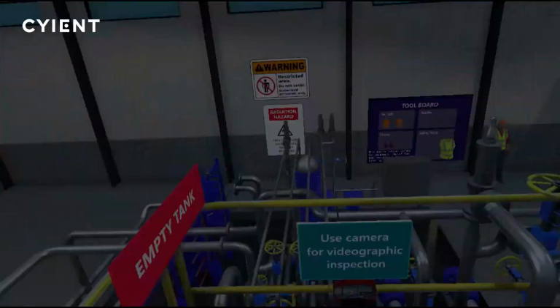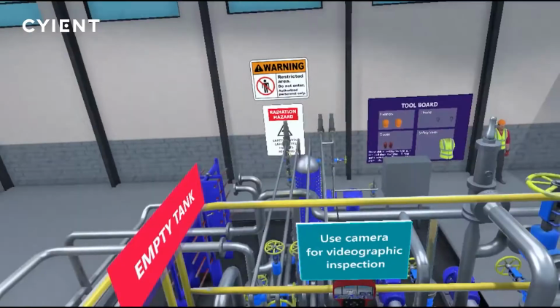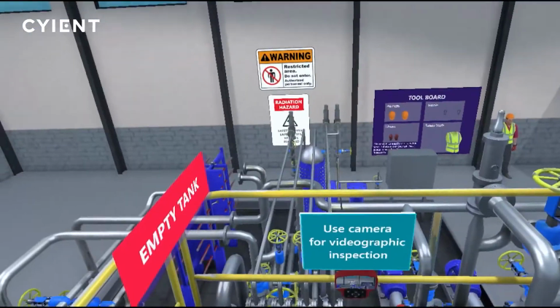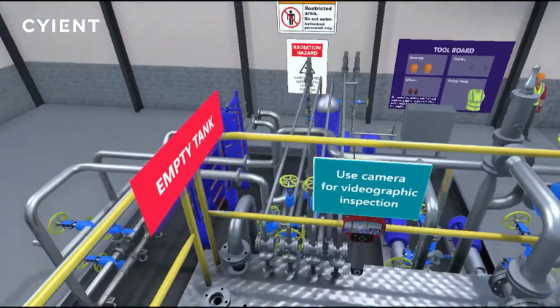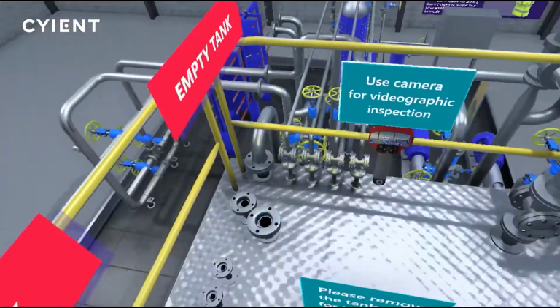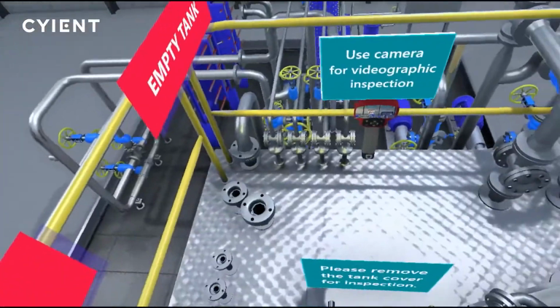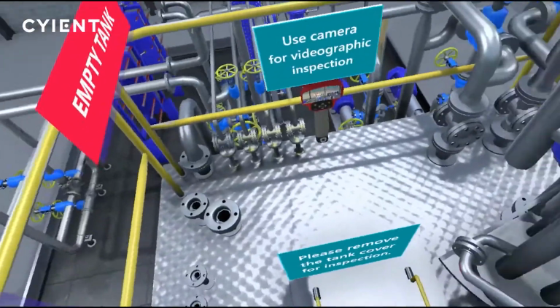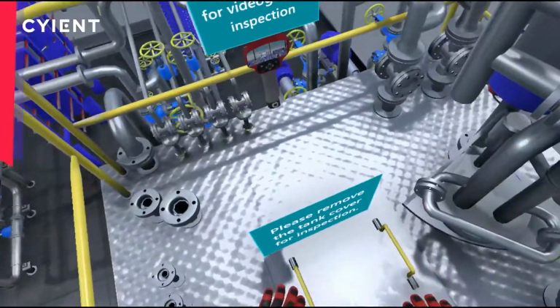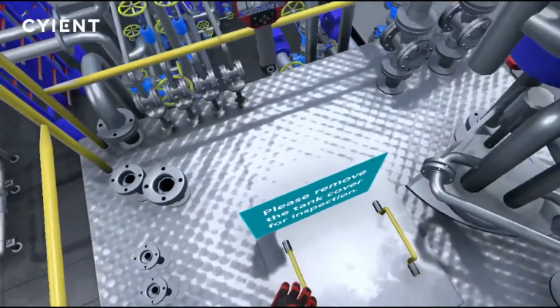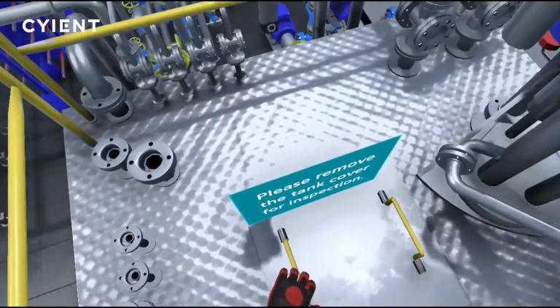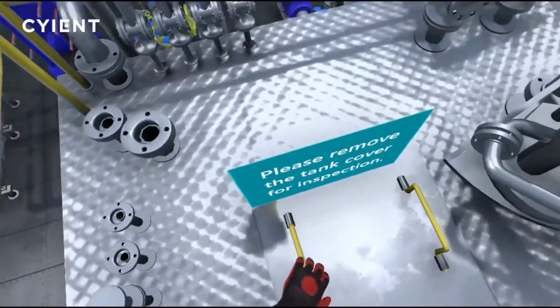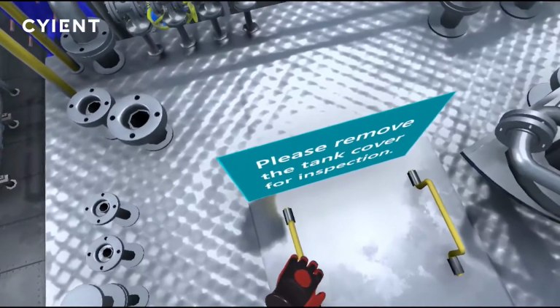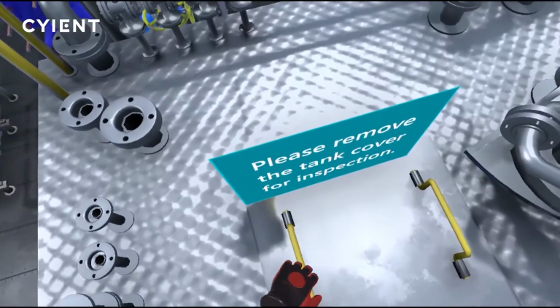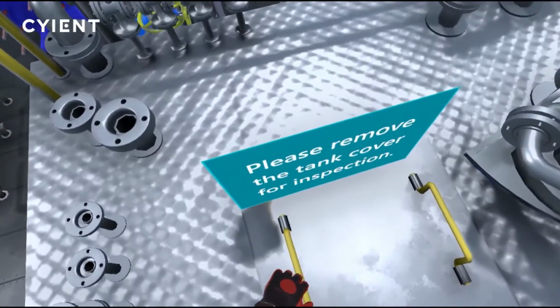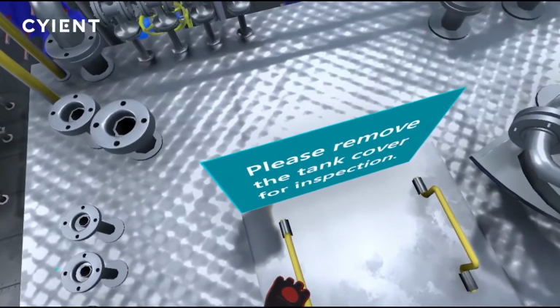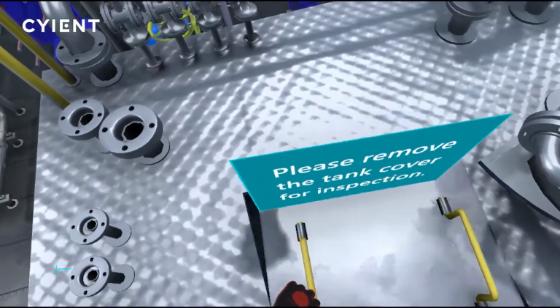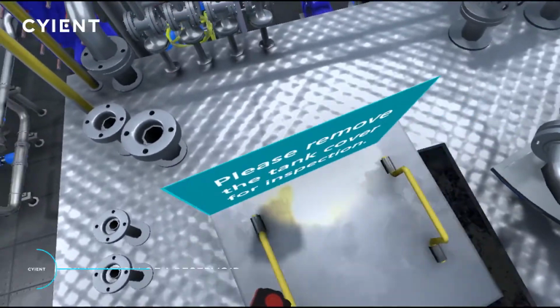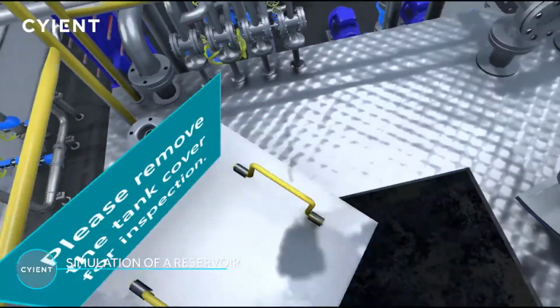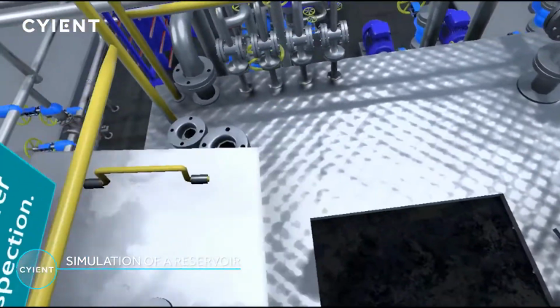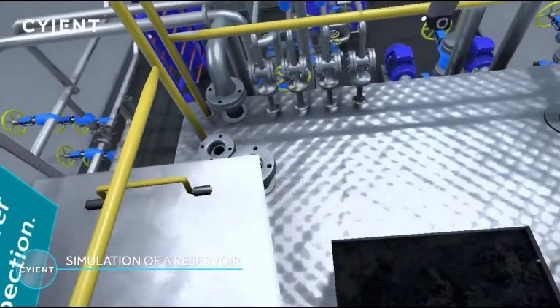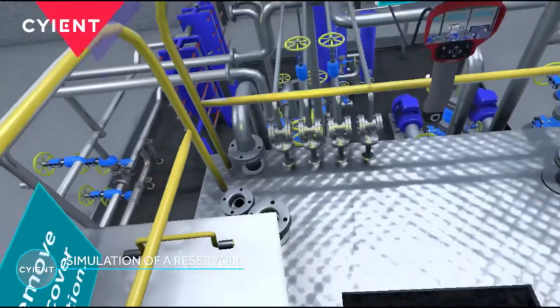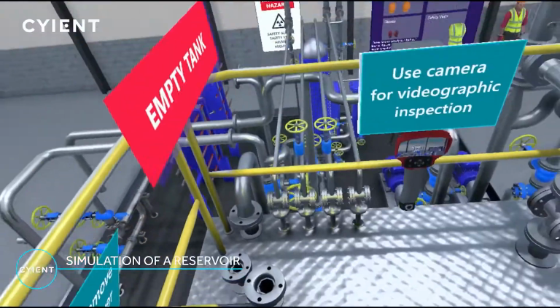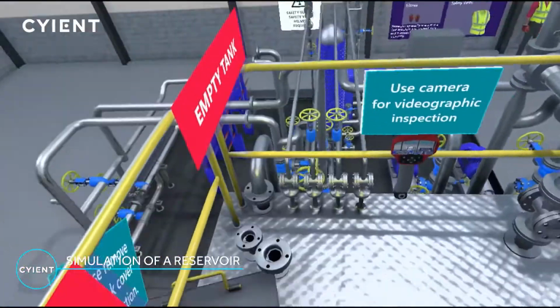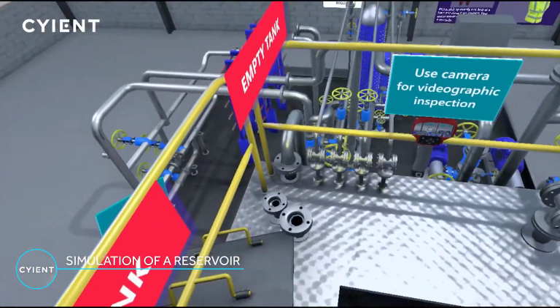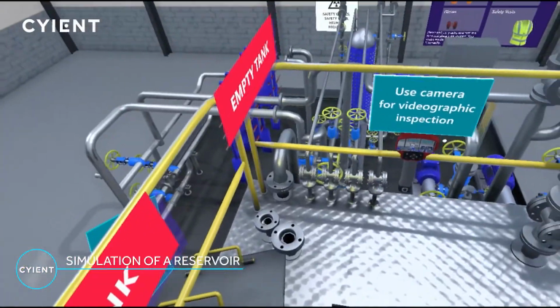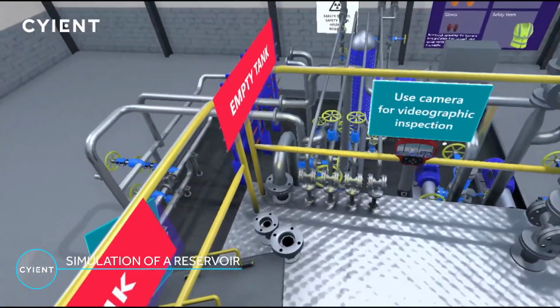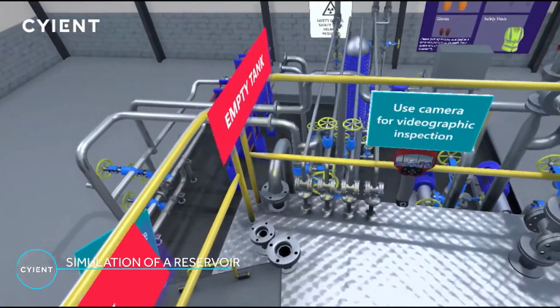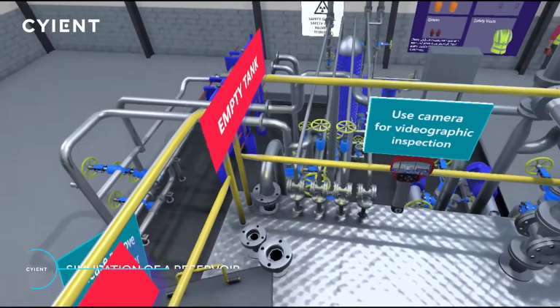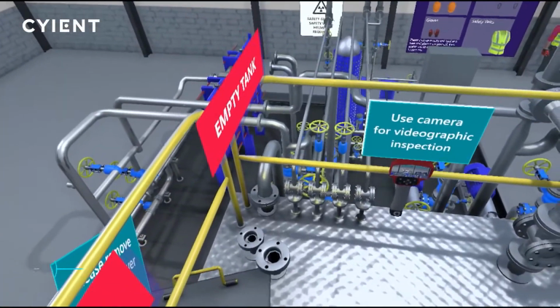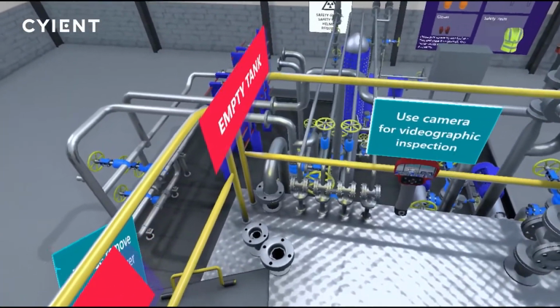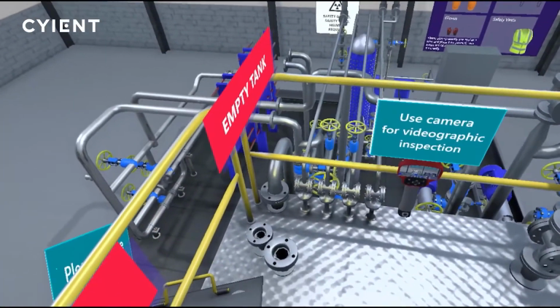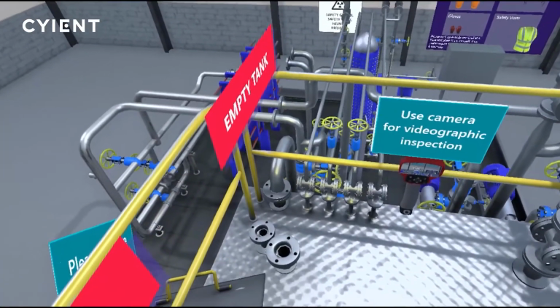The trainee can use the controller to remove the tank's access cover and select to view a simulation of the storage tank full or empty.